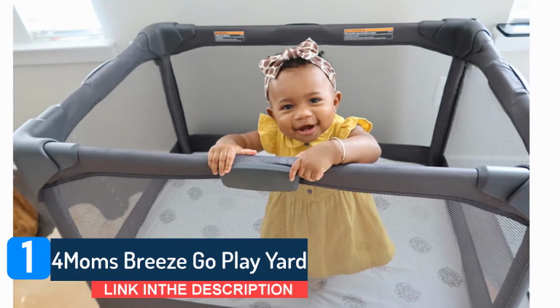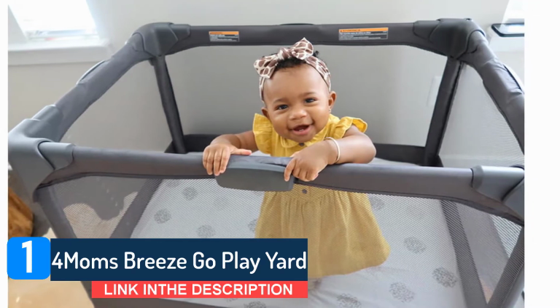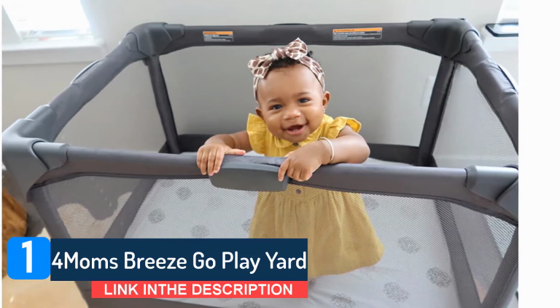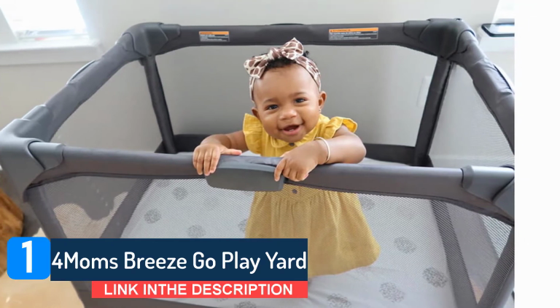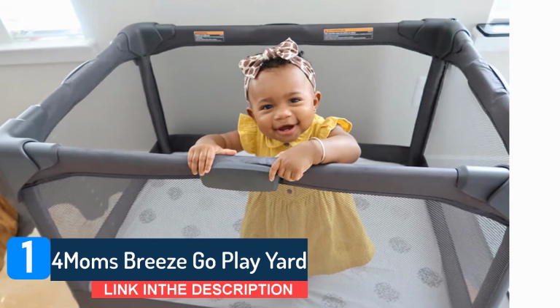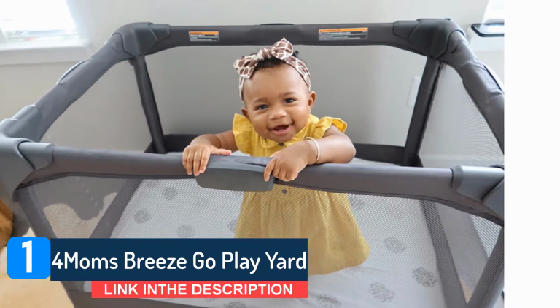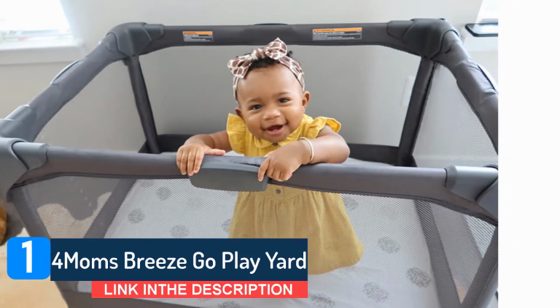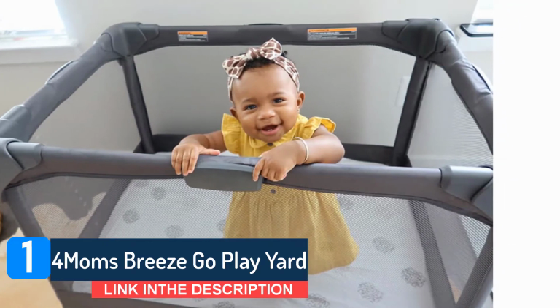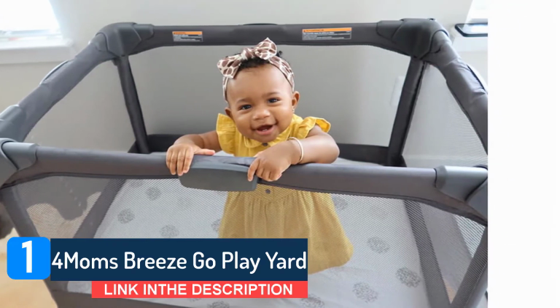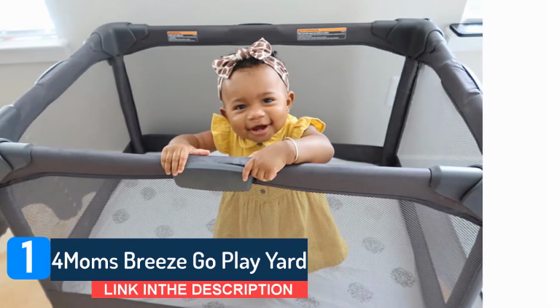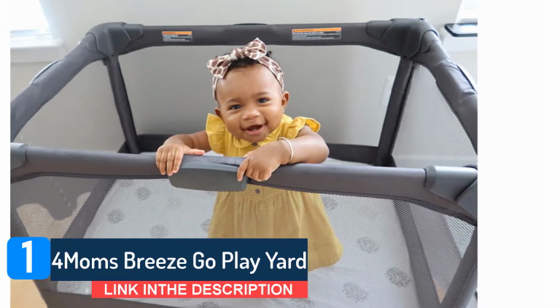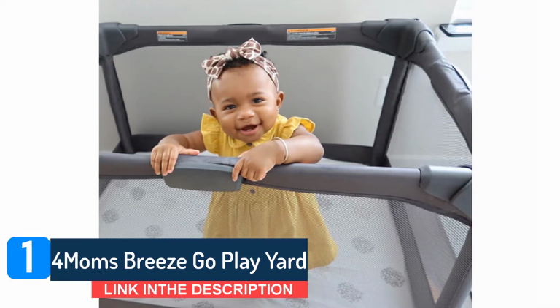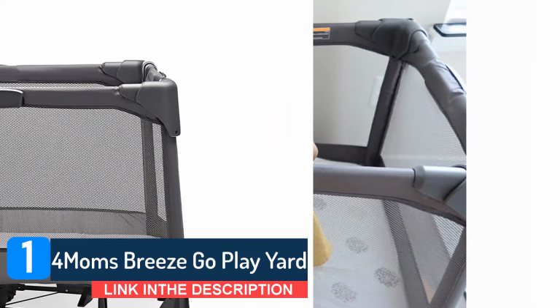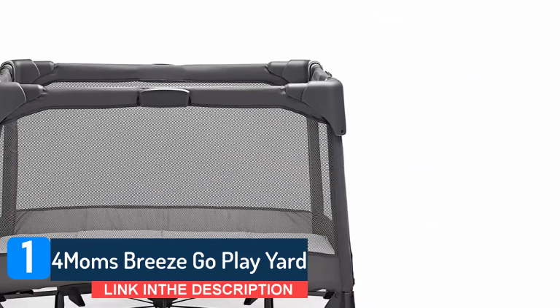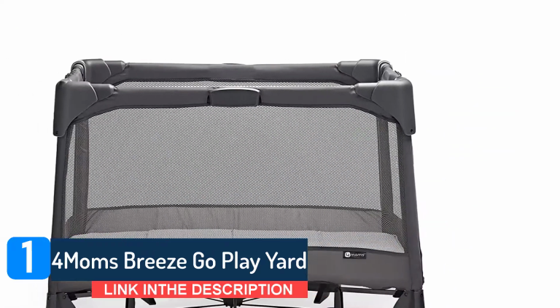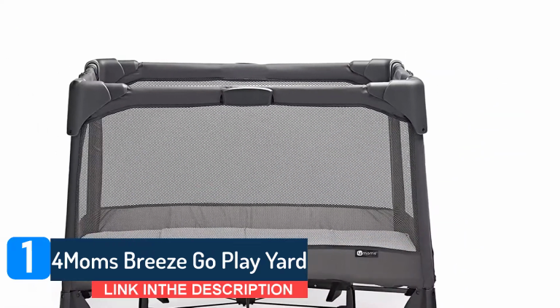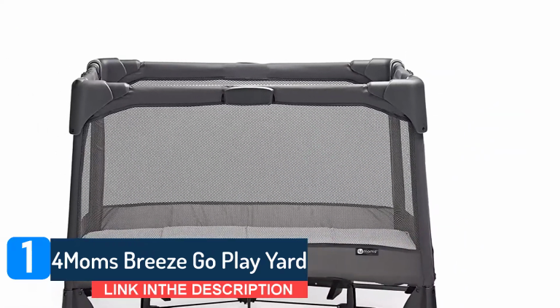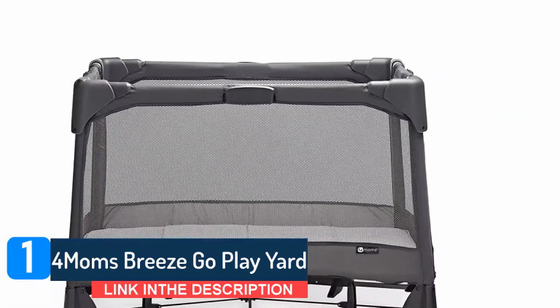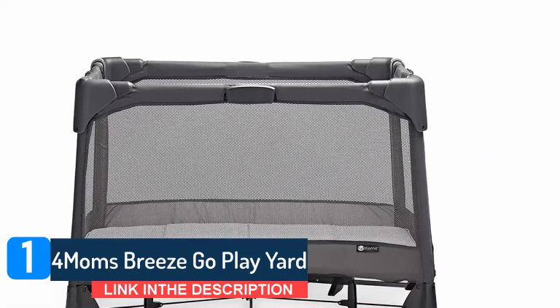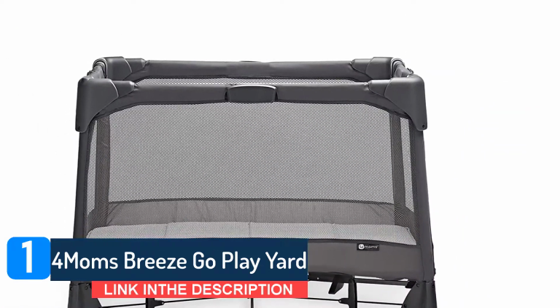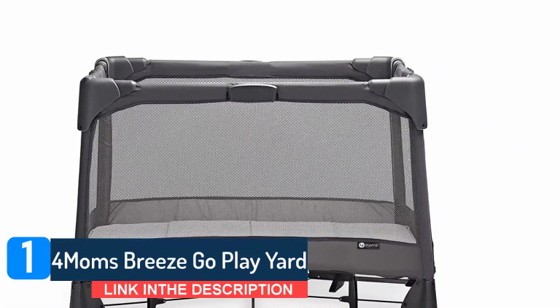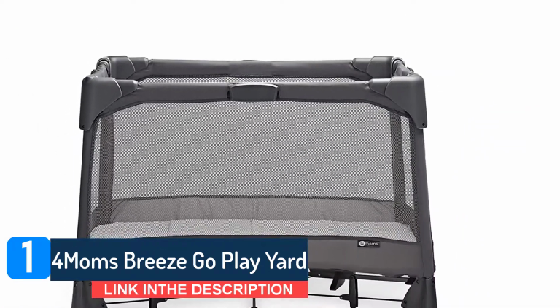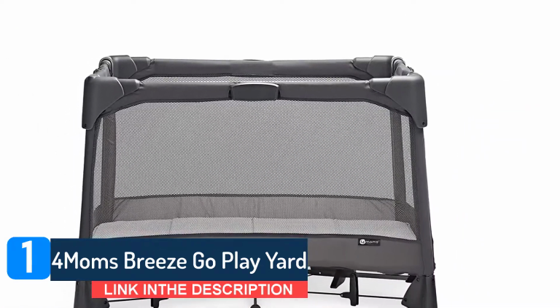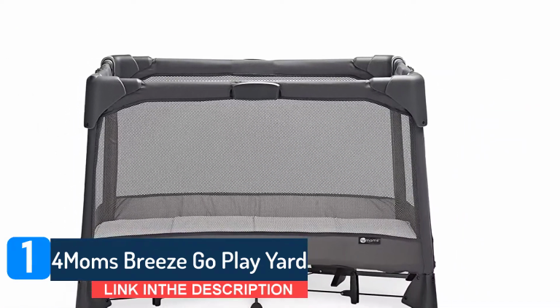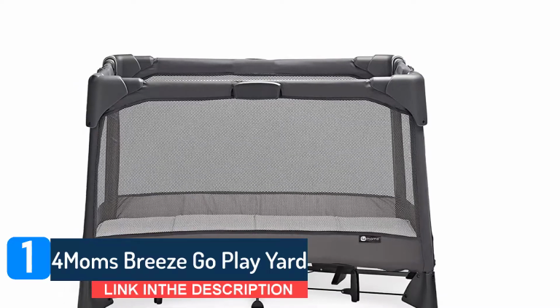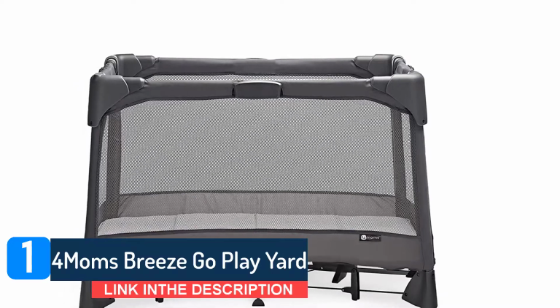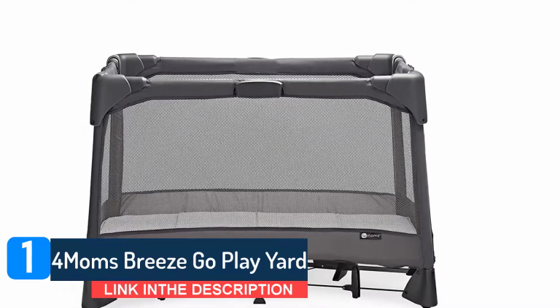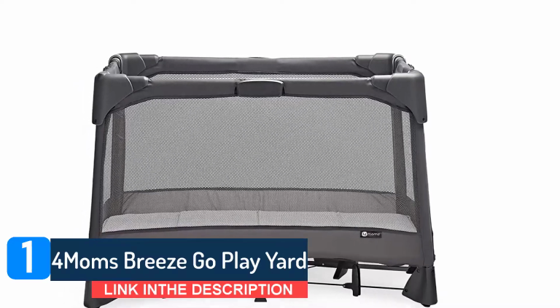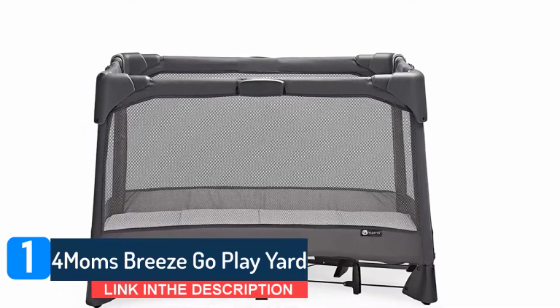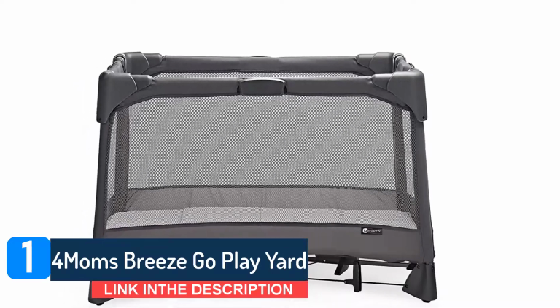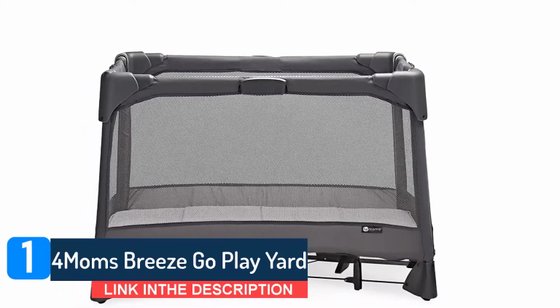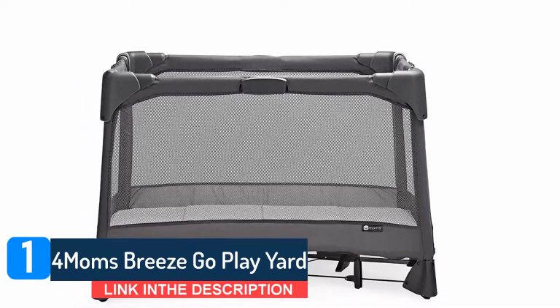Even the bag is well thought out — the zipper runs diagonally down one side, which makes it easier to fit the play yard inside.